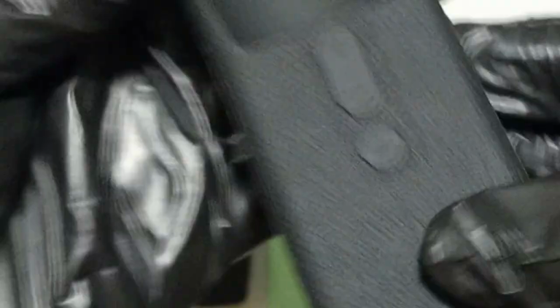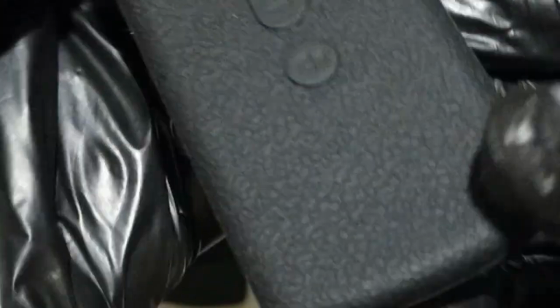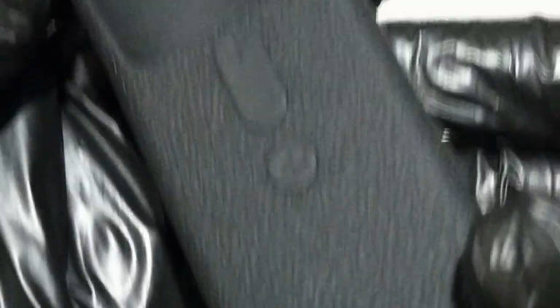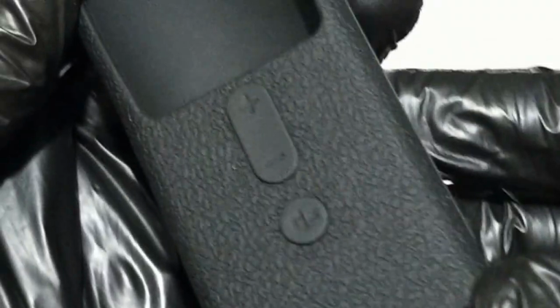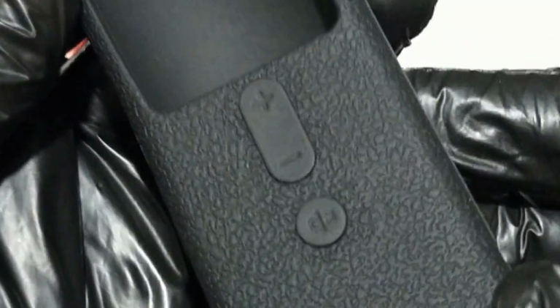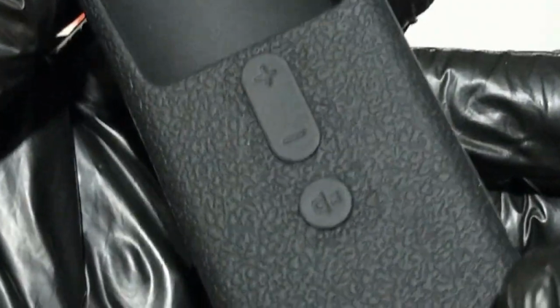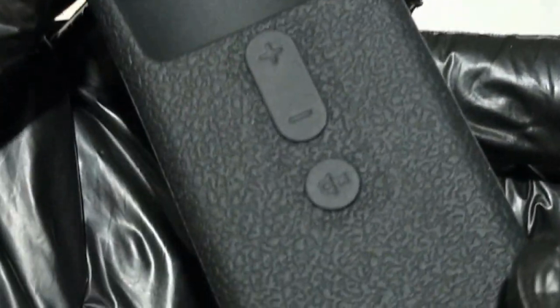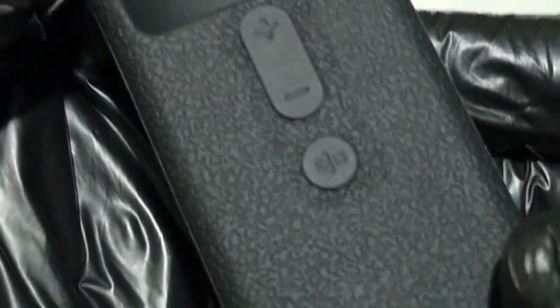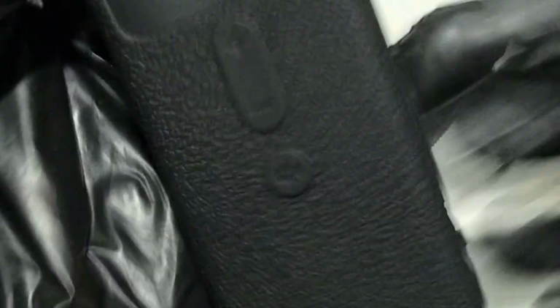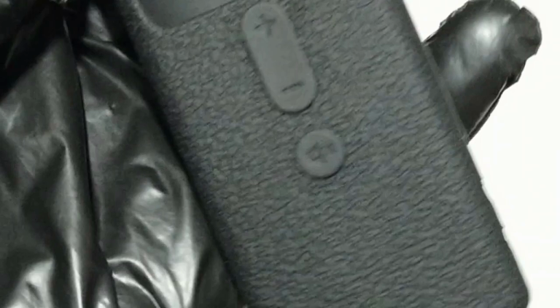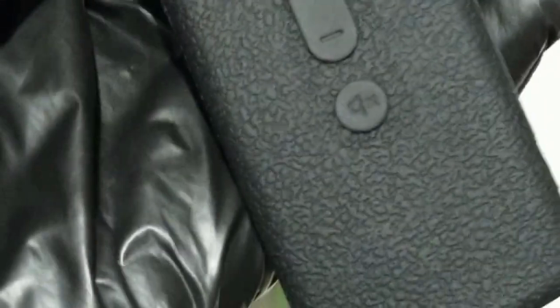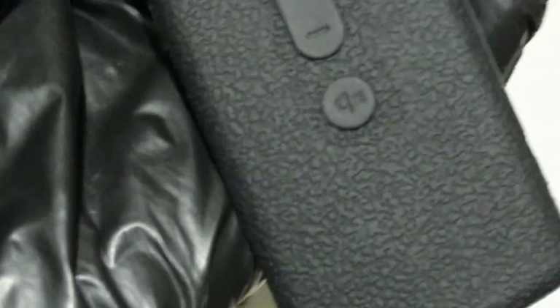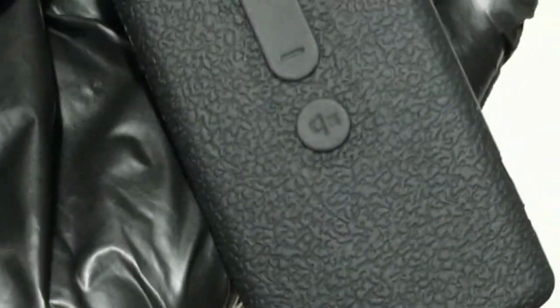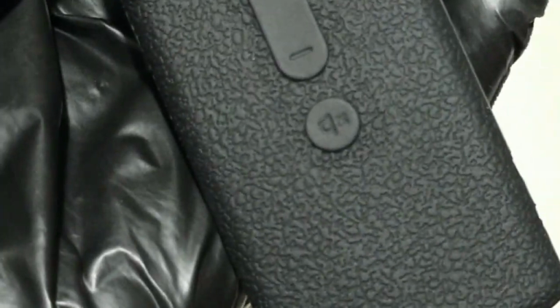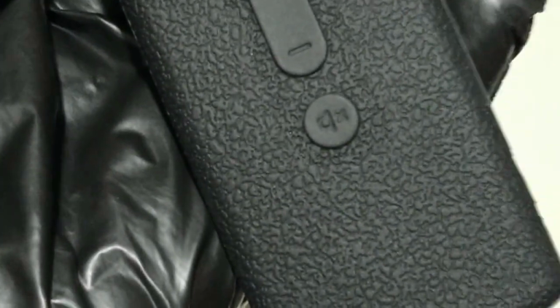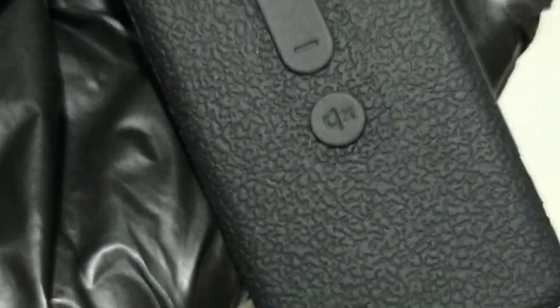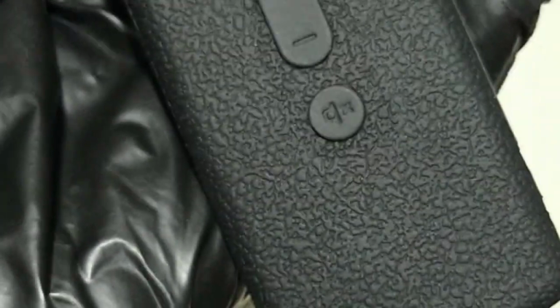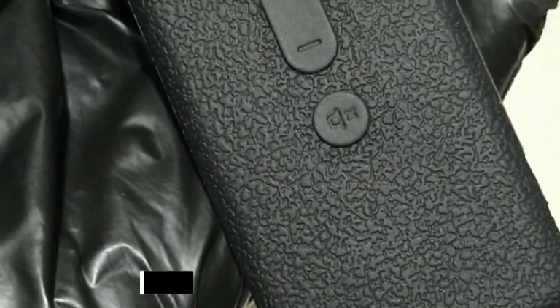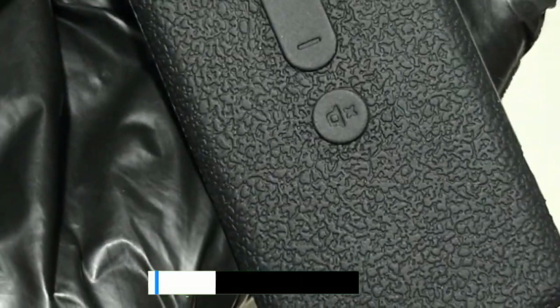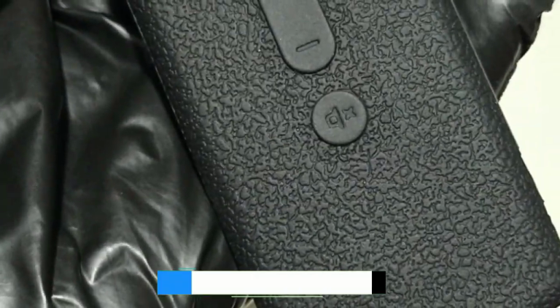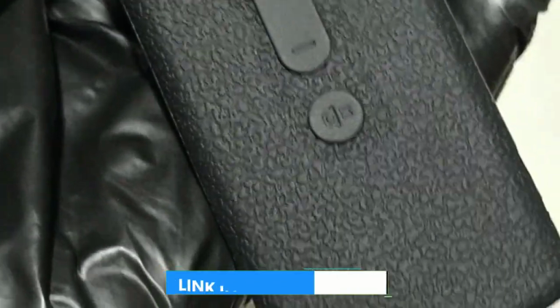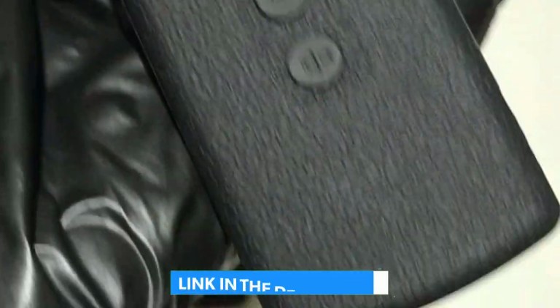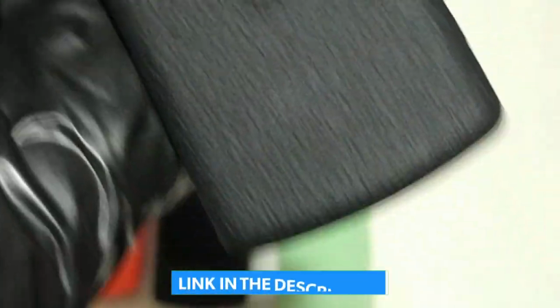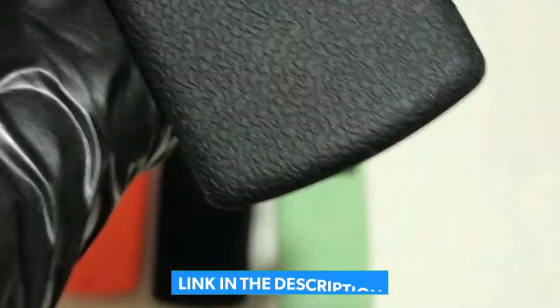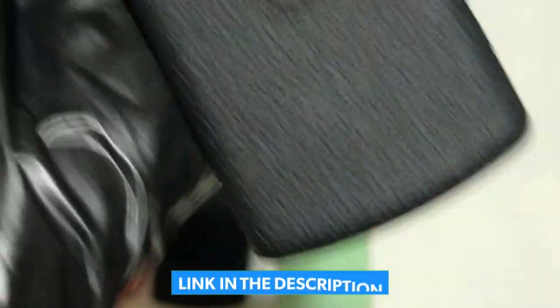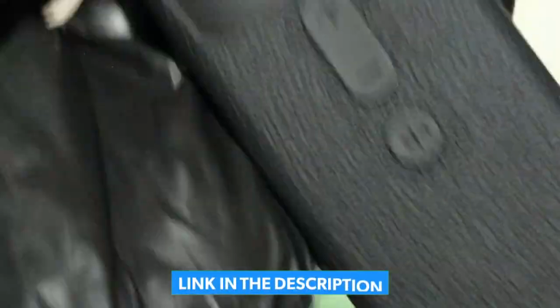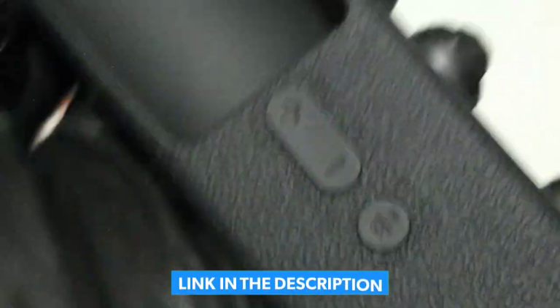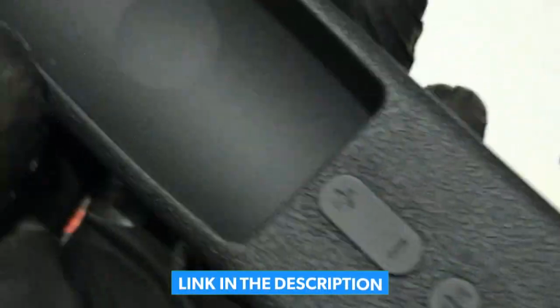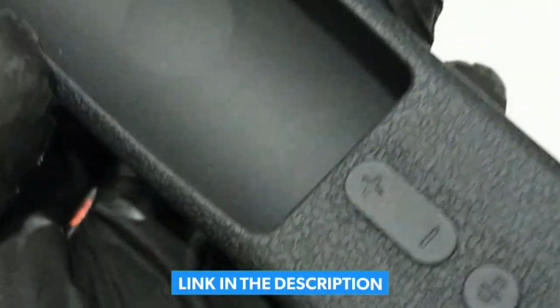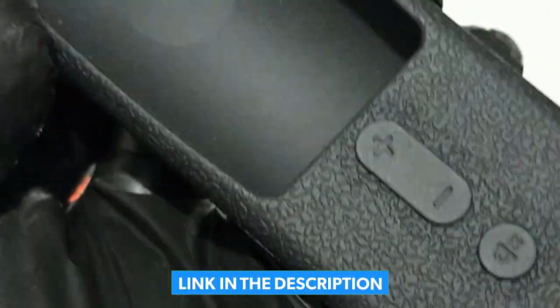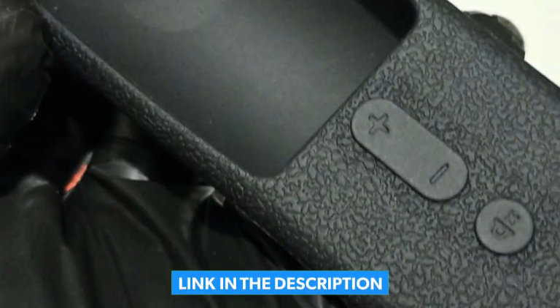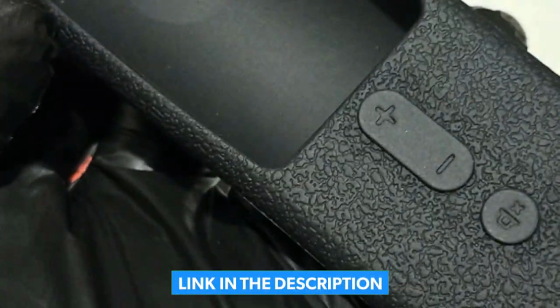The Sakai remote cases are available now in a variety of different colors. You will find their links in the description below this video.